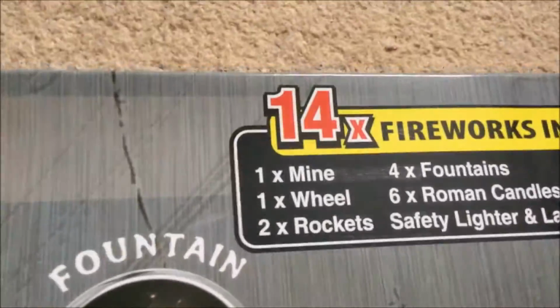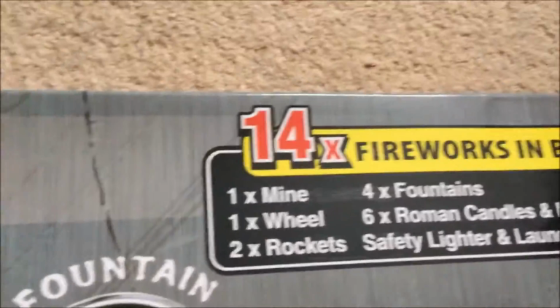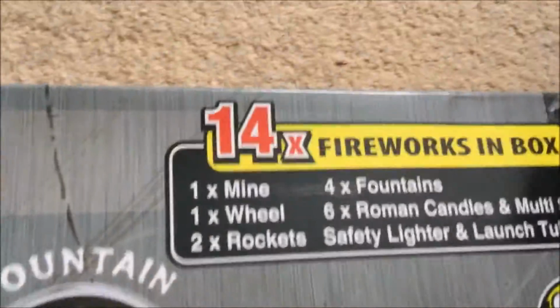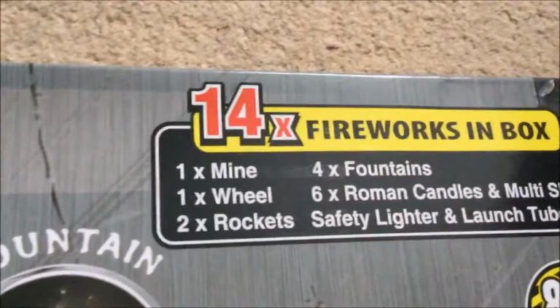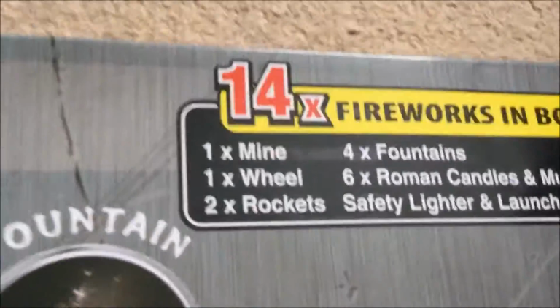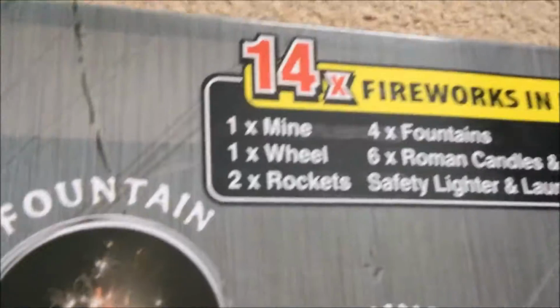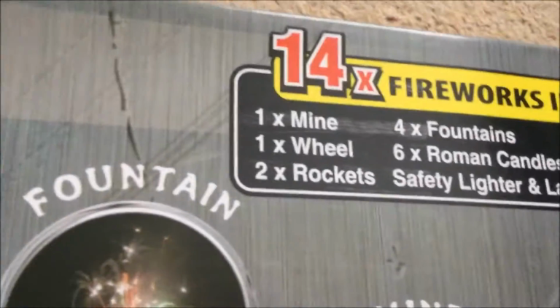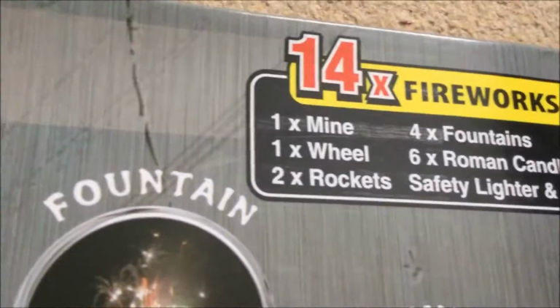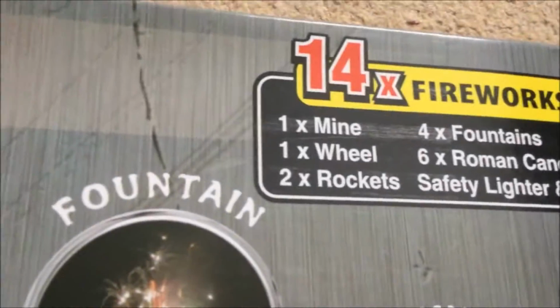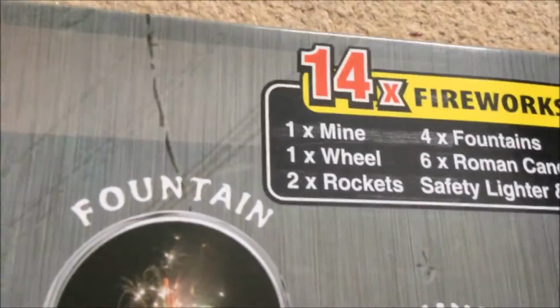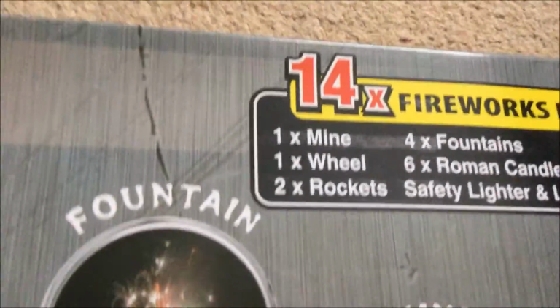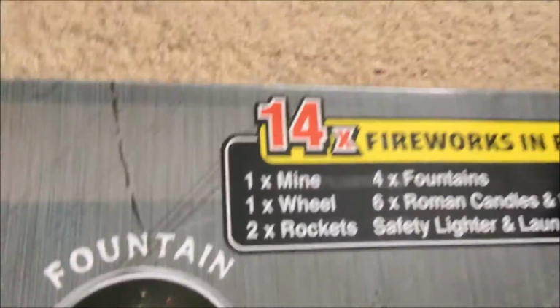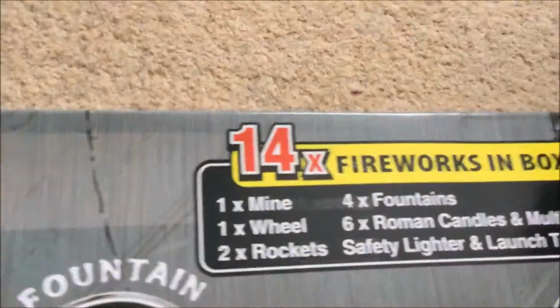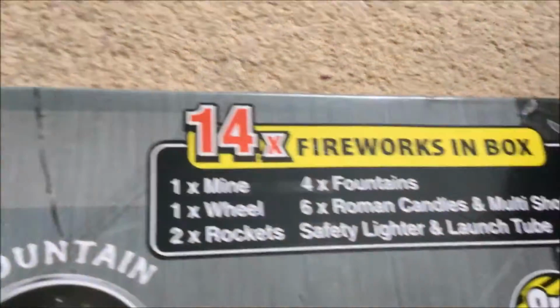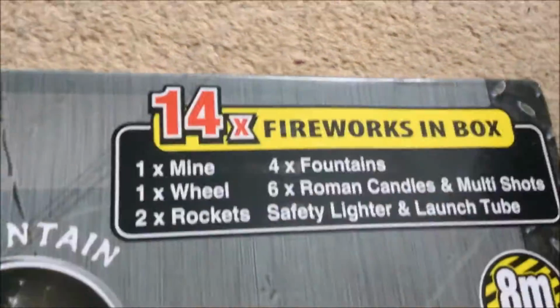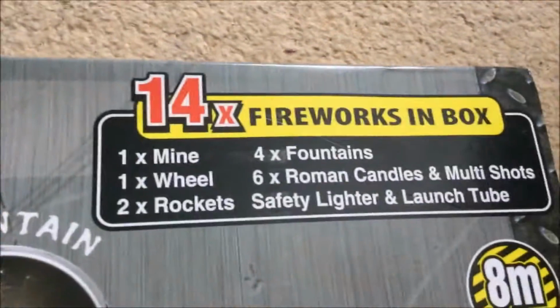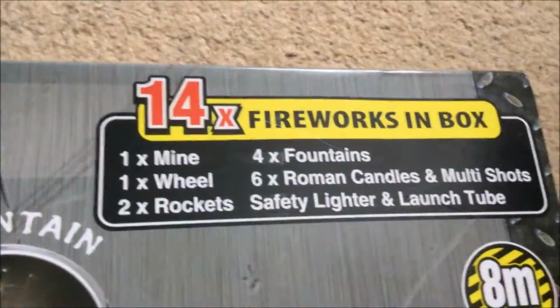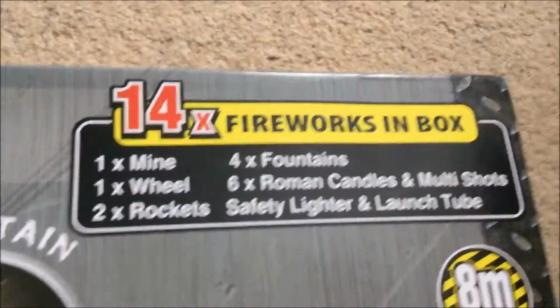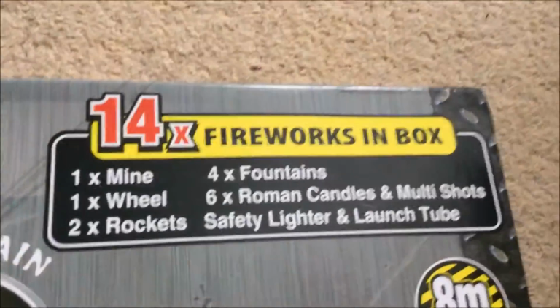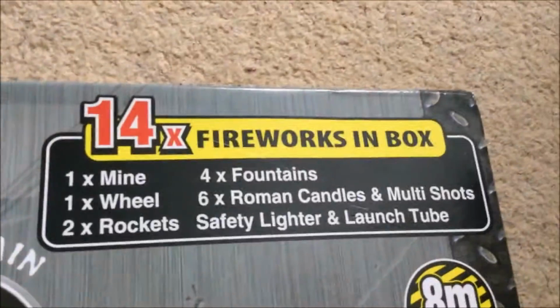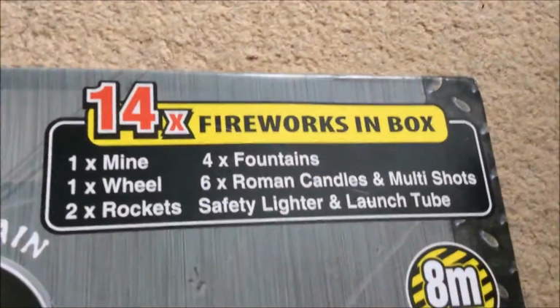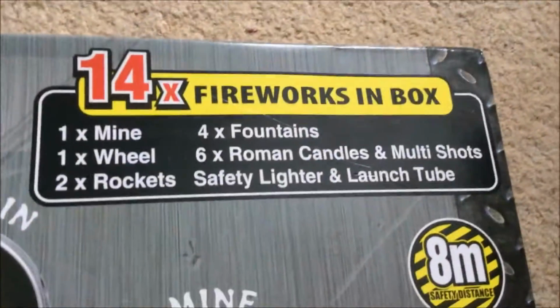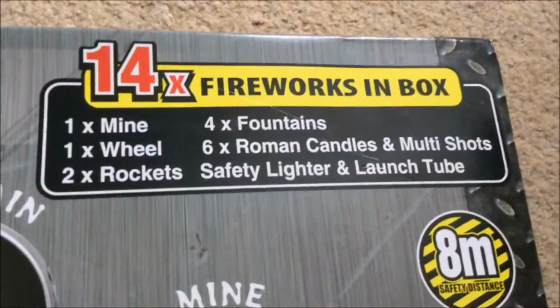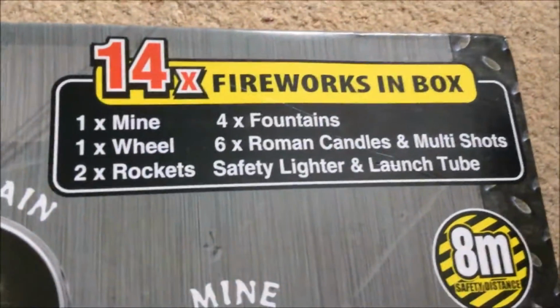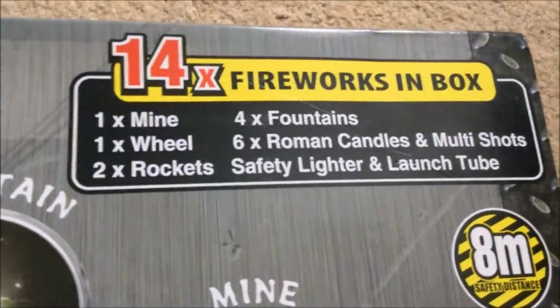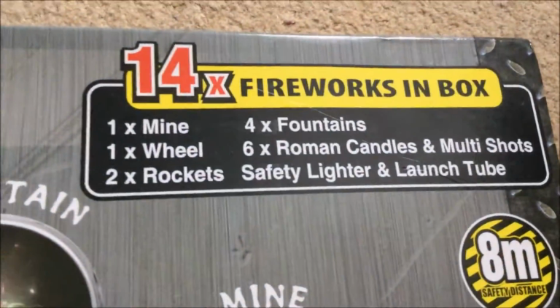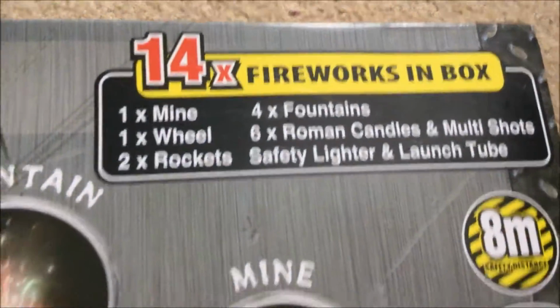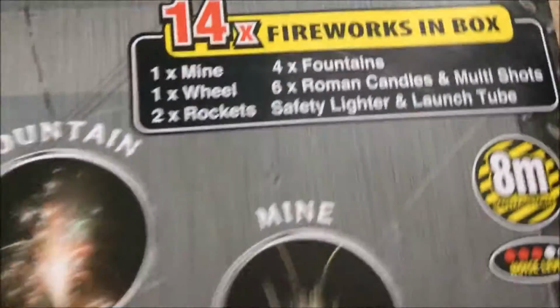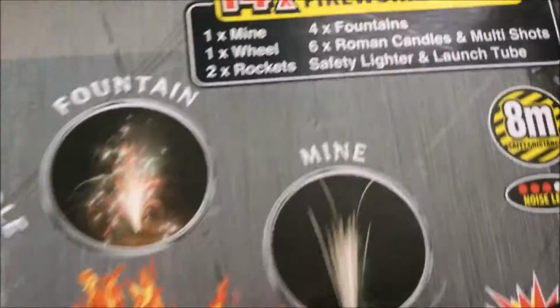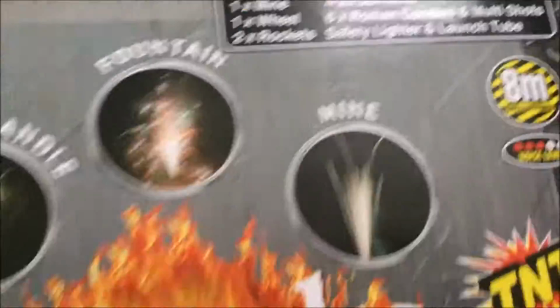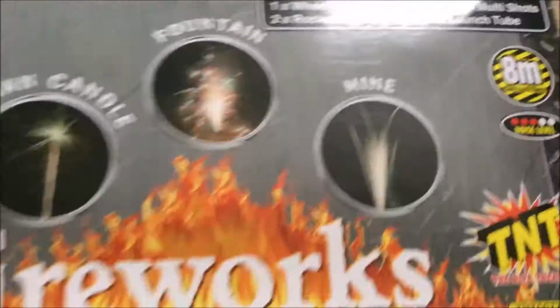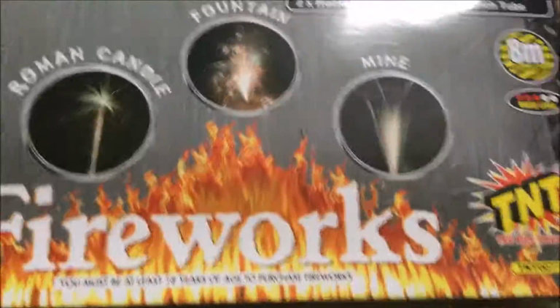14 fireworks: 1 mine, 1 wheel, 2 rockets, 4 fountains, 6 candles and multi shots. Safety lighter and launch tube included.